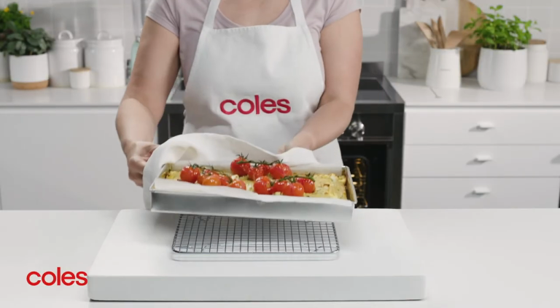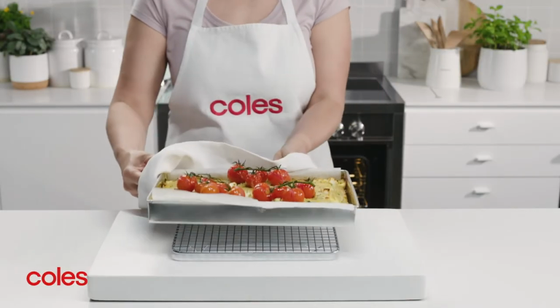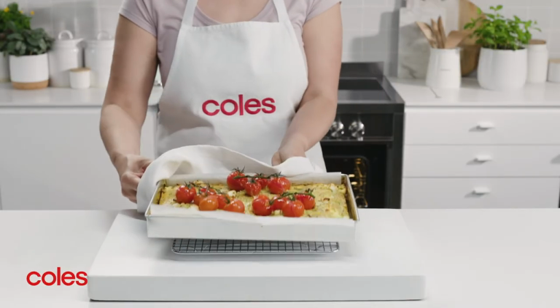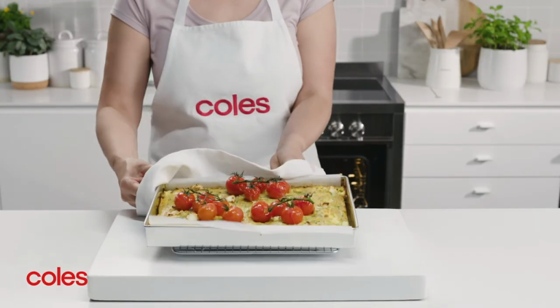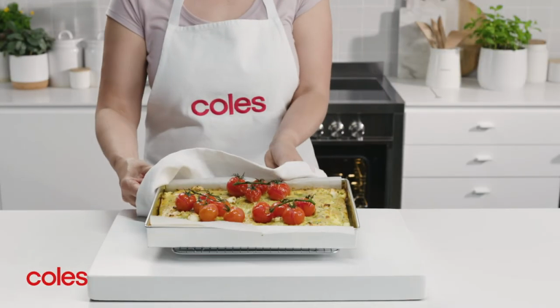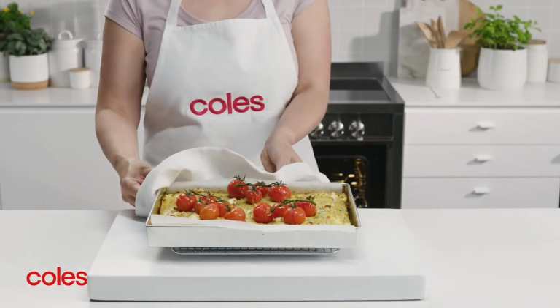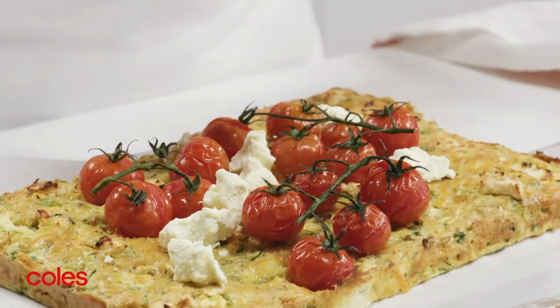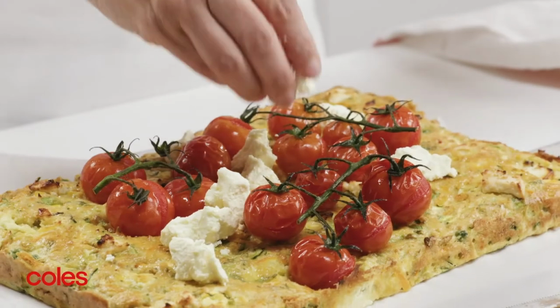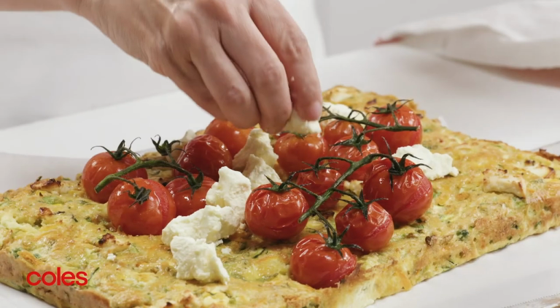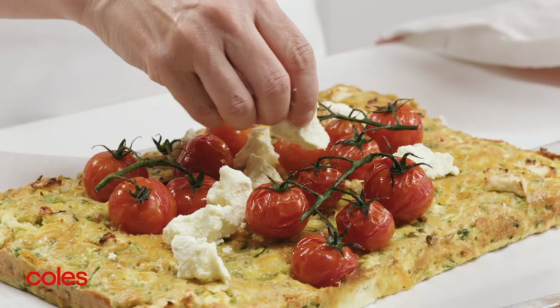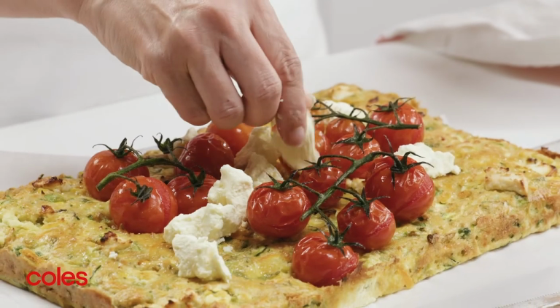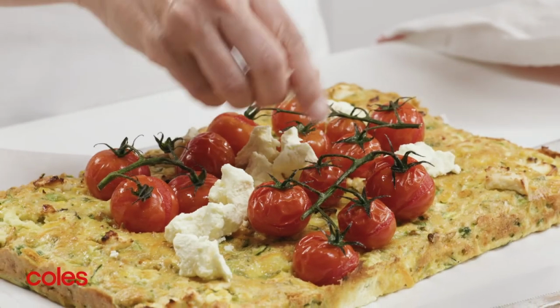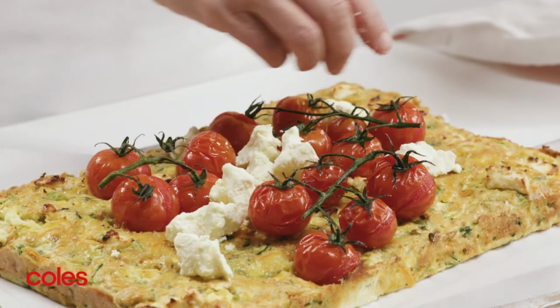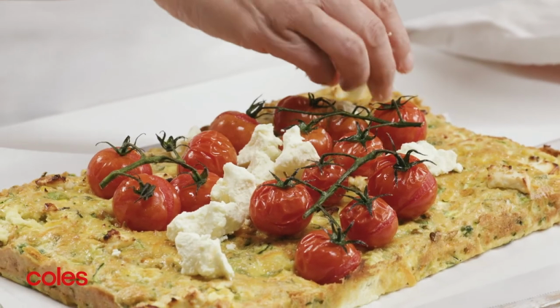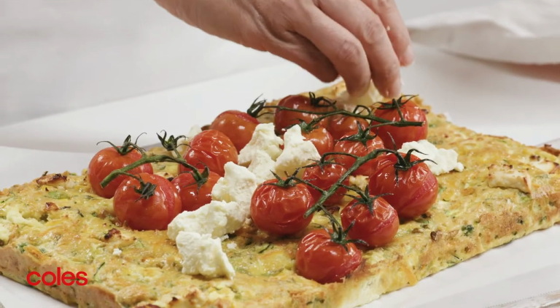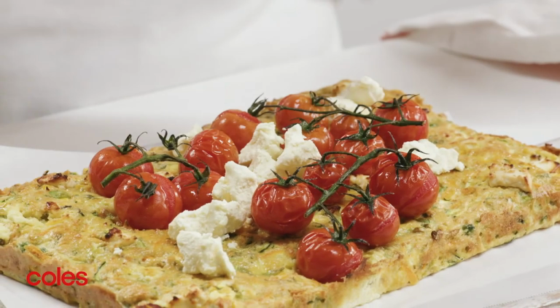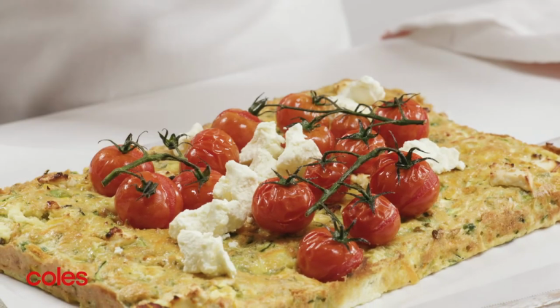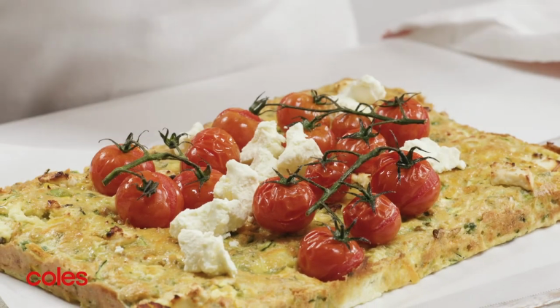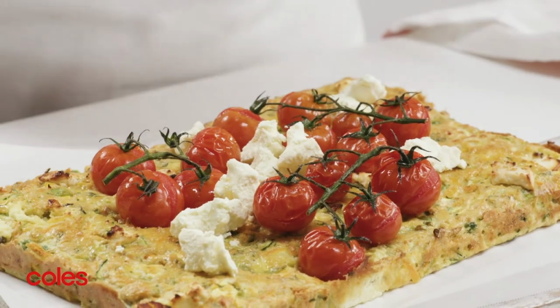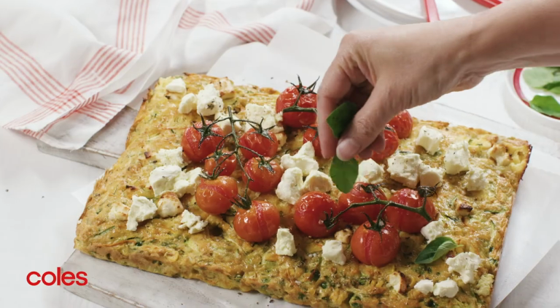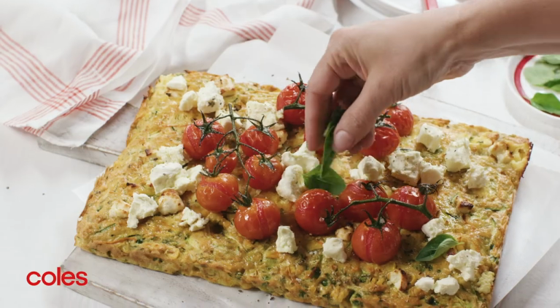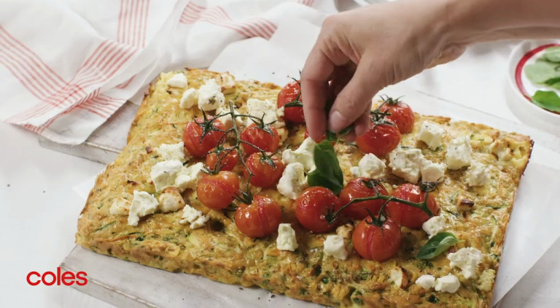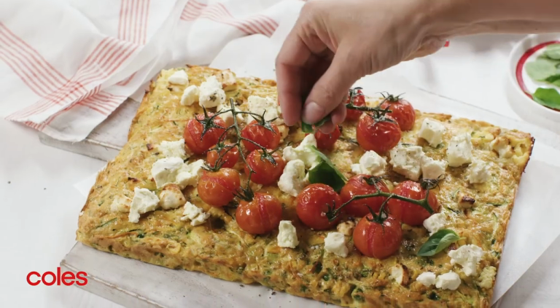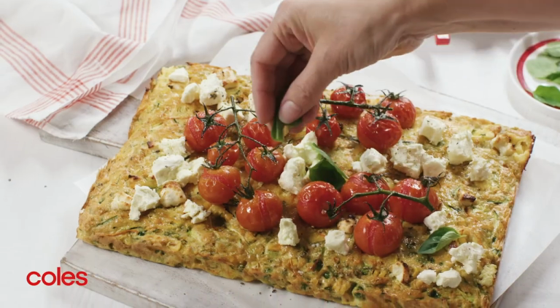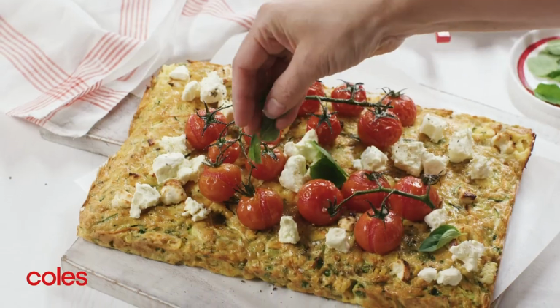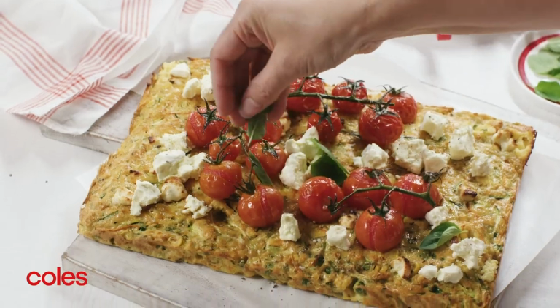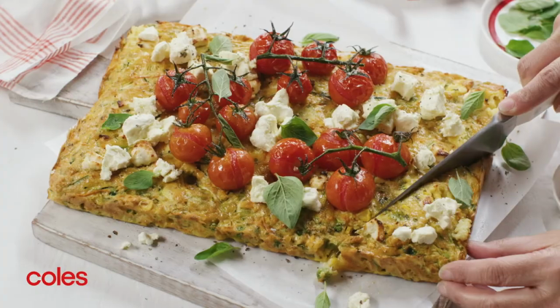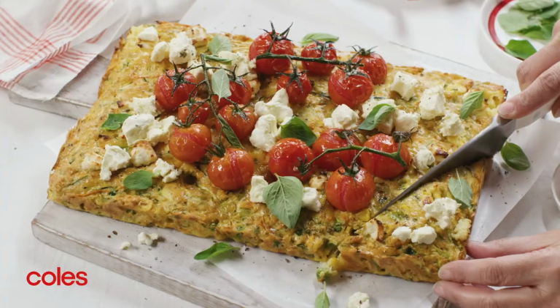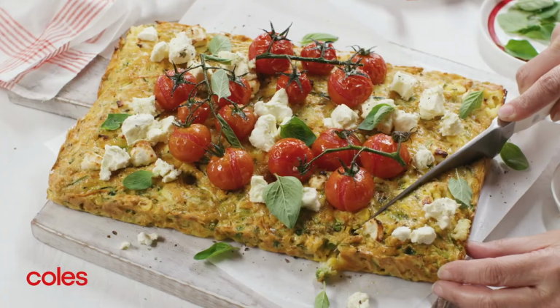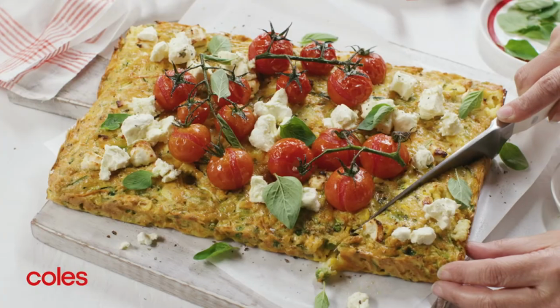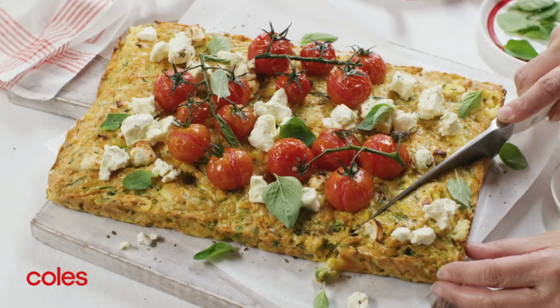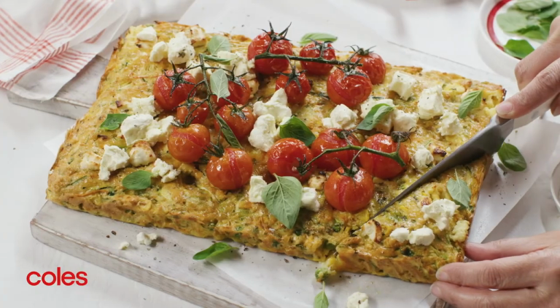To serve, sprinkle with the remaining feta and basil and cut into pieces.